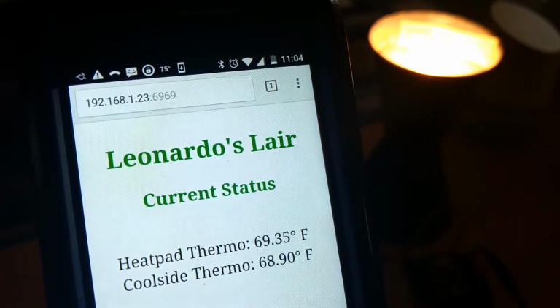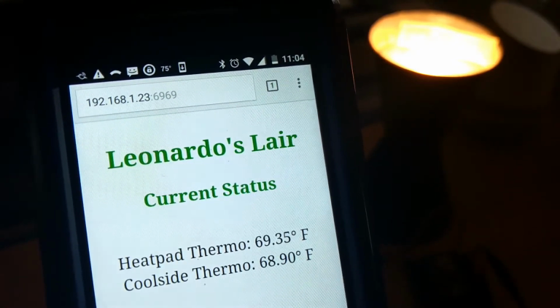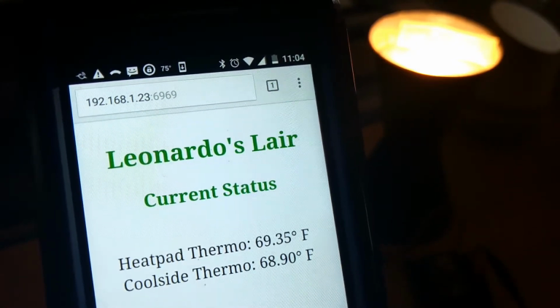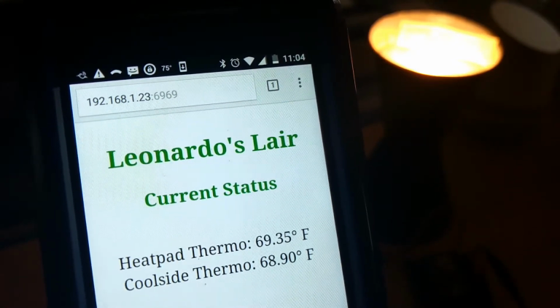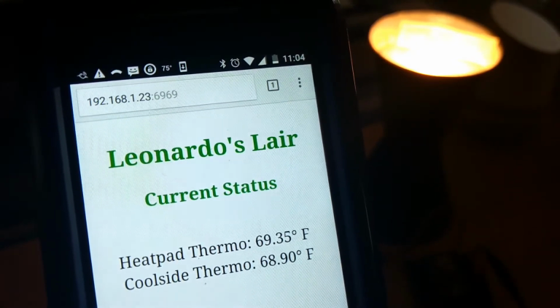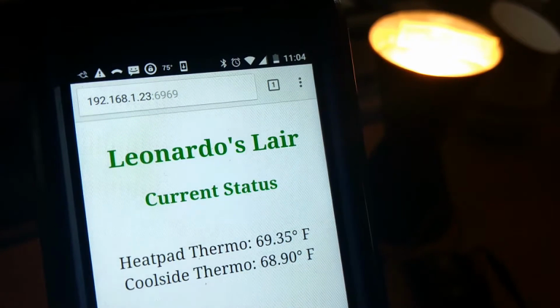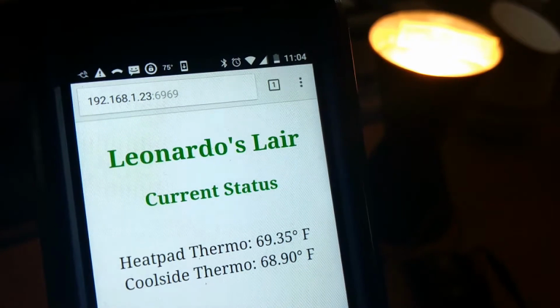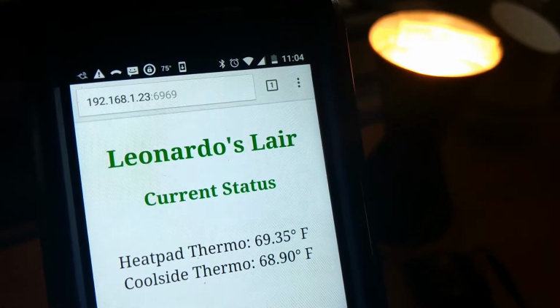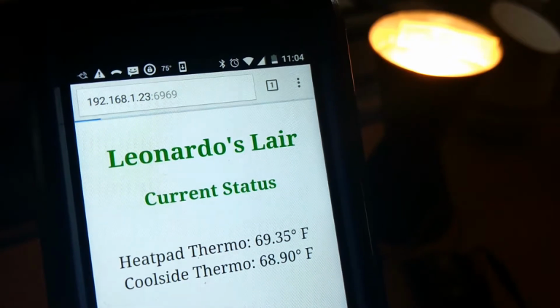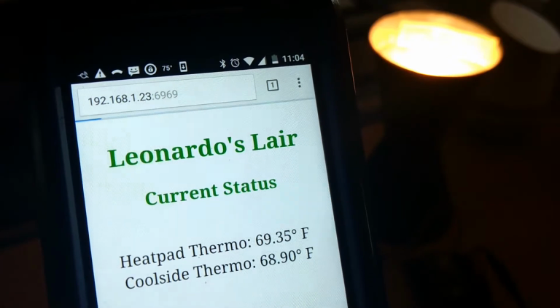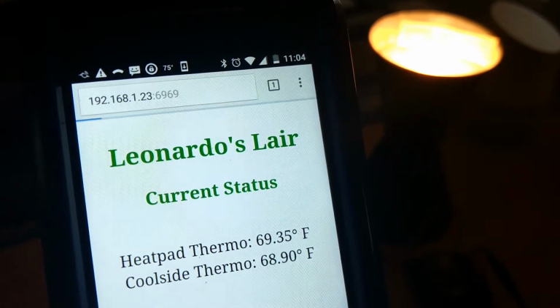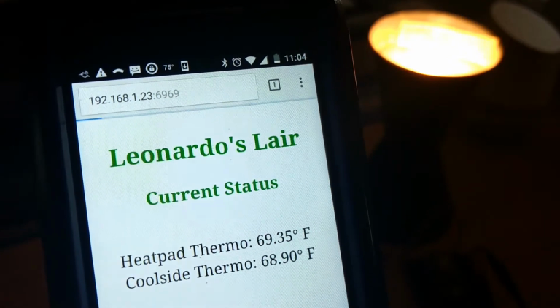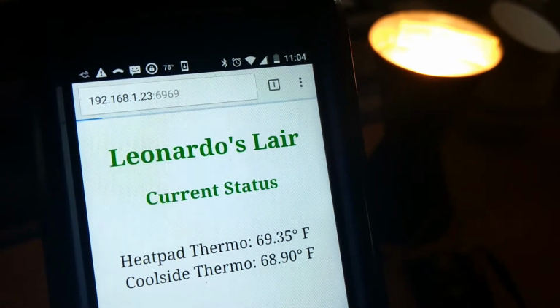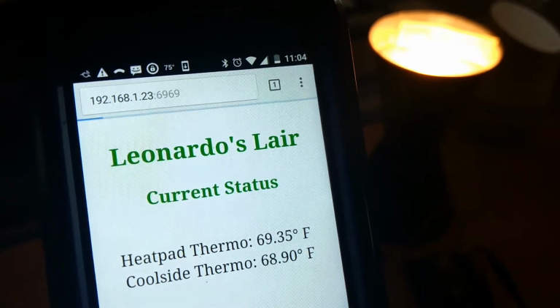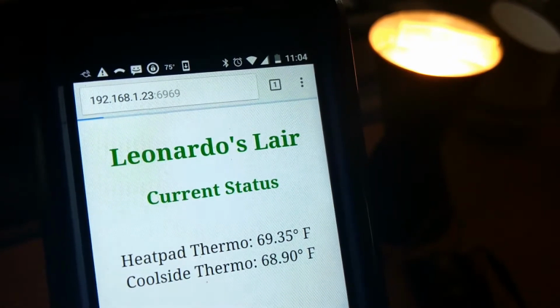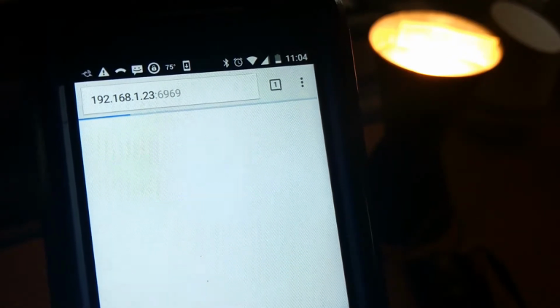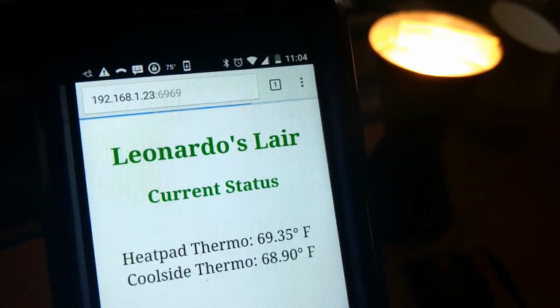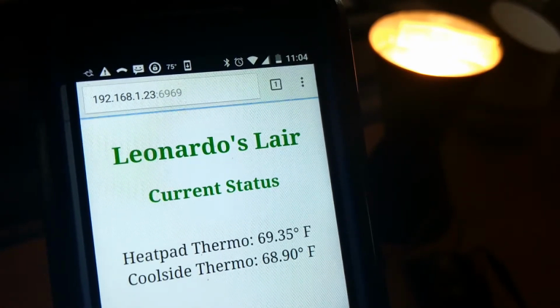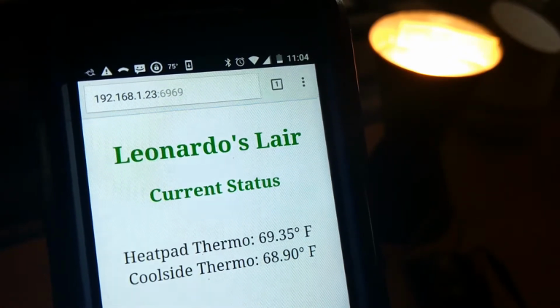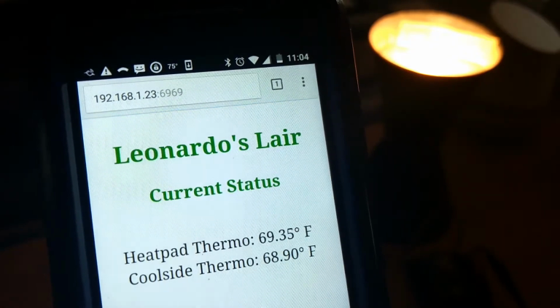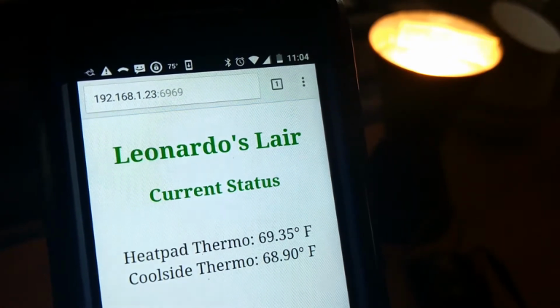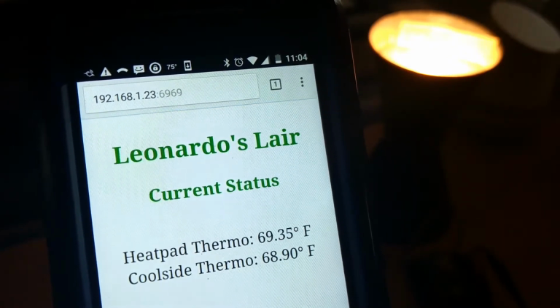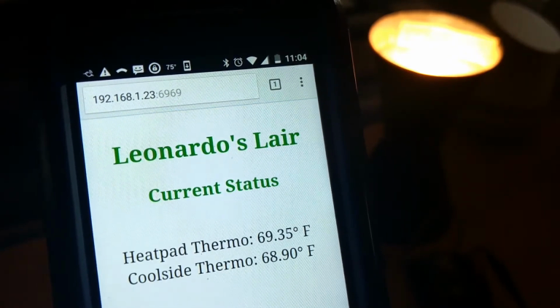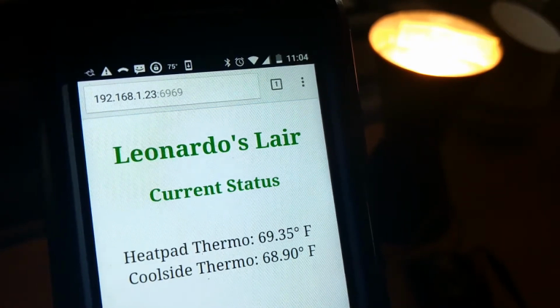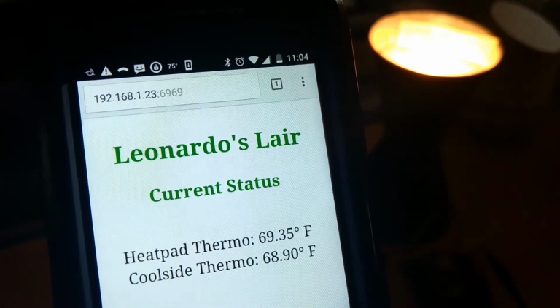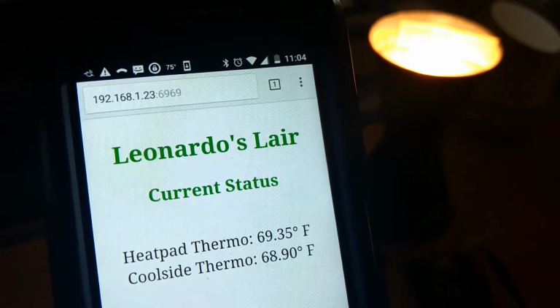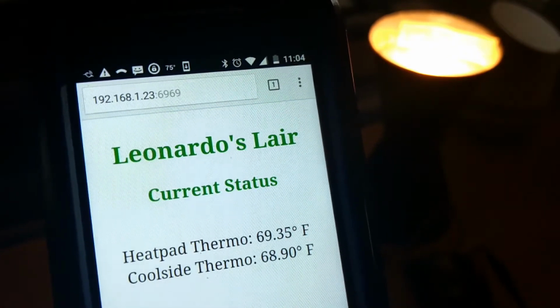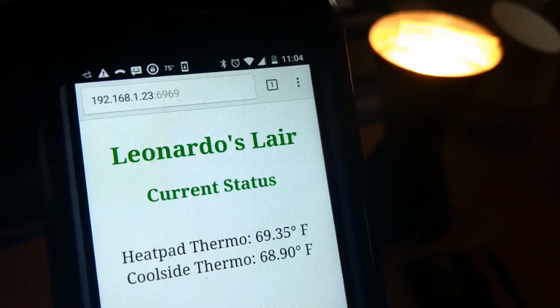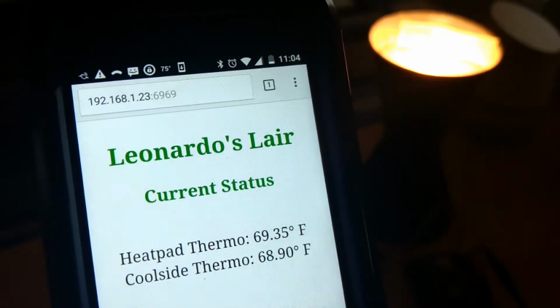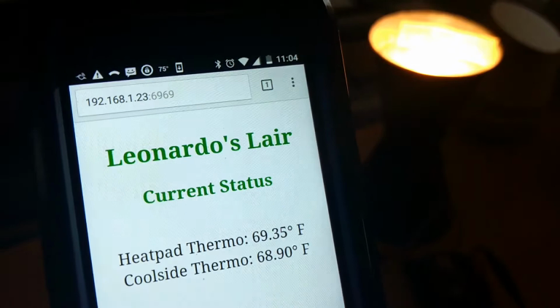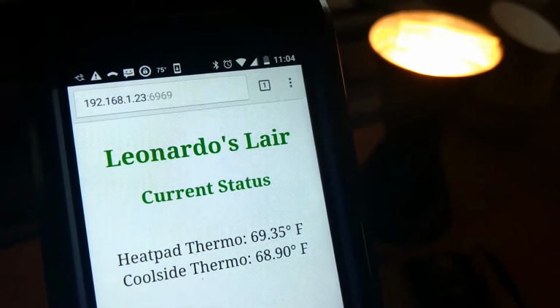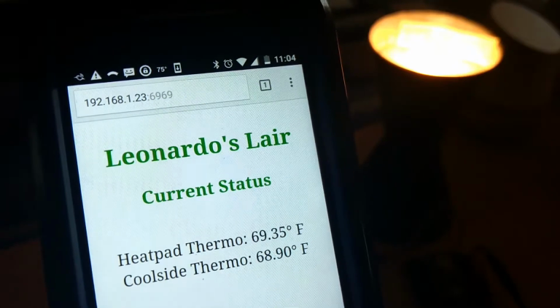I have the ESP8266 also running a small web server, refreshing every five seconds, as you can see.